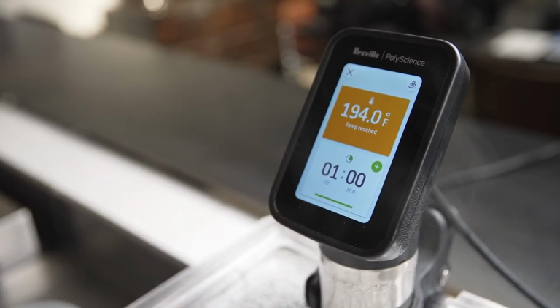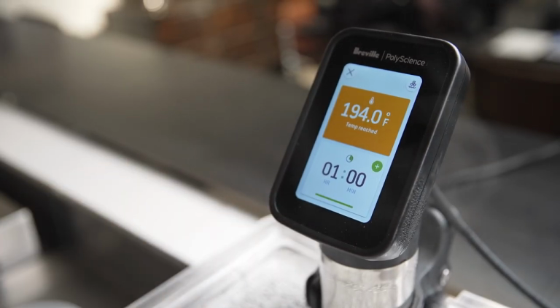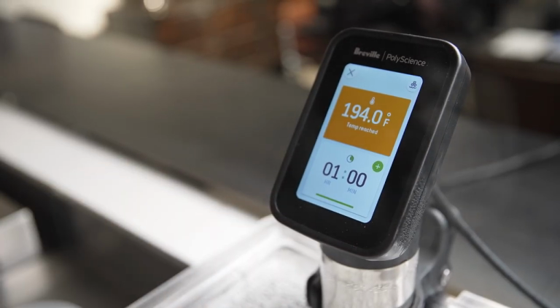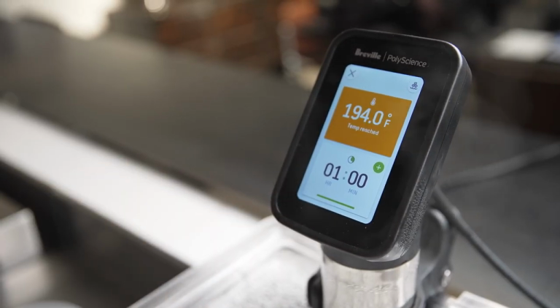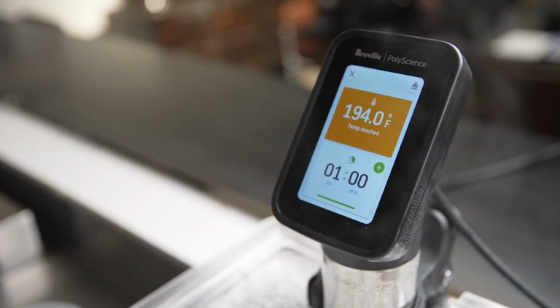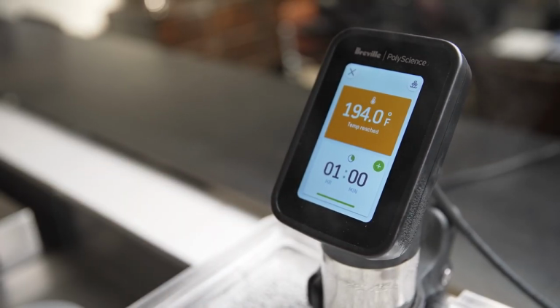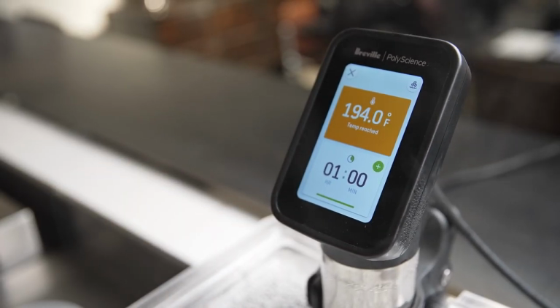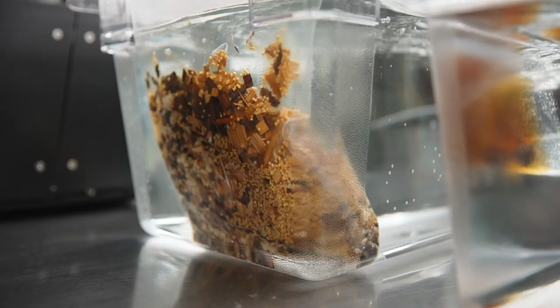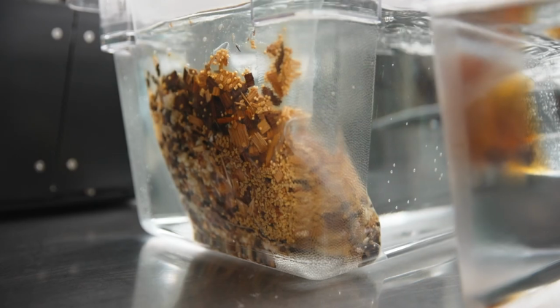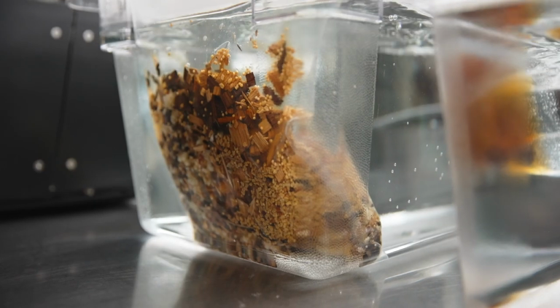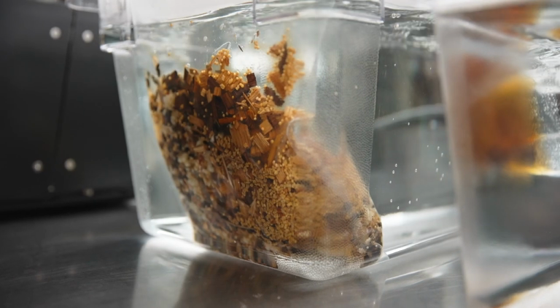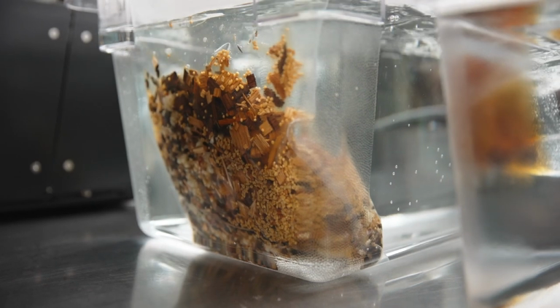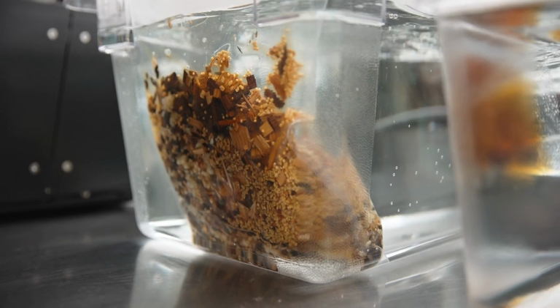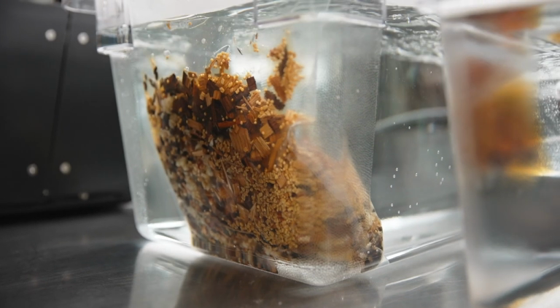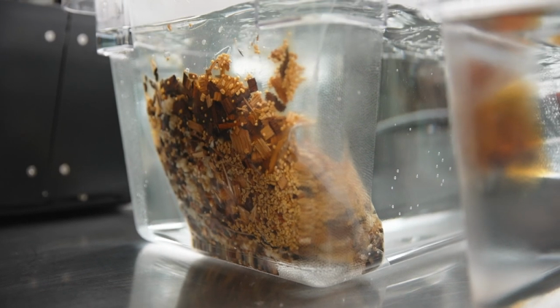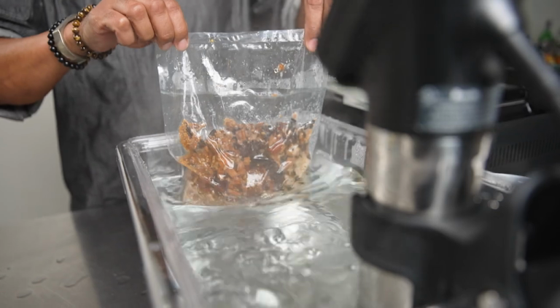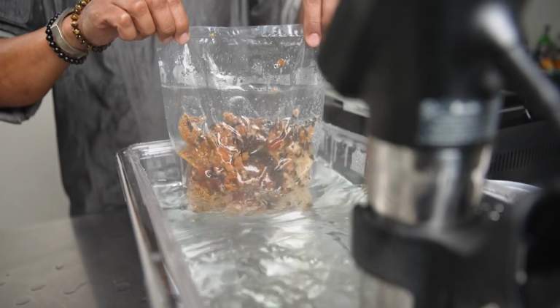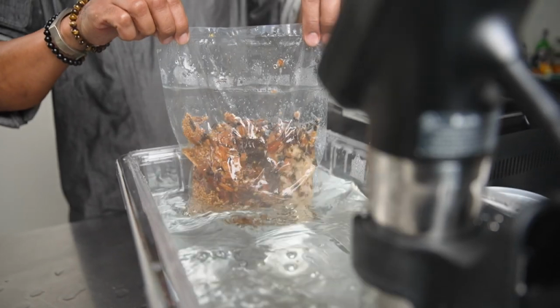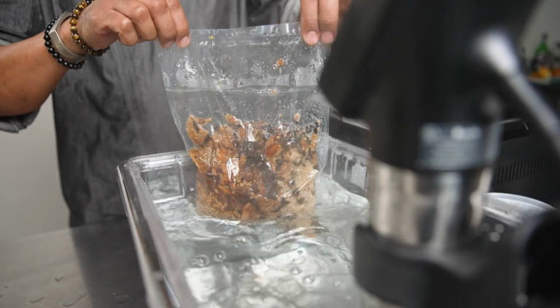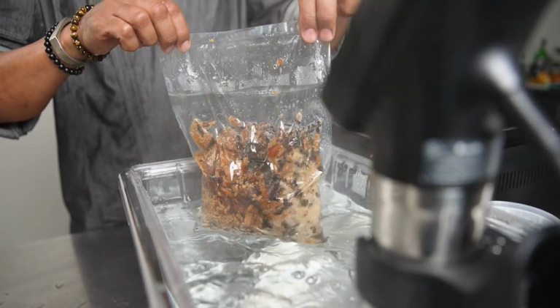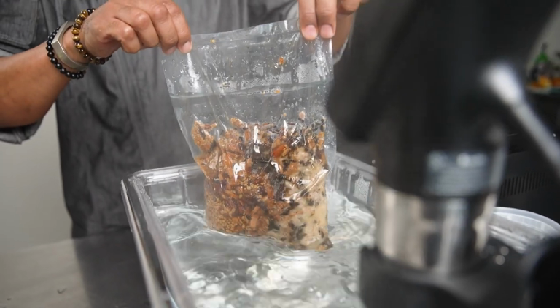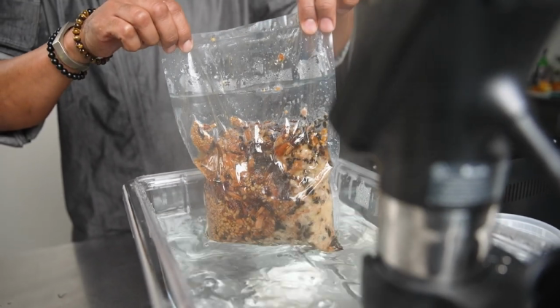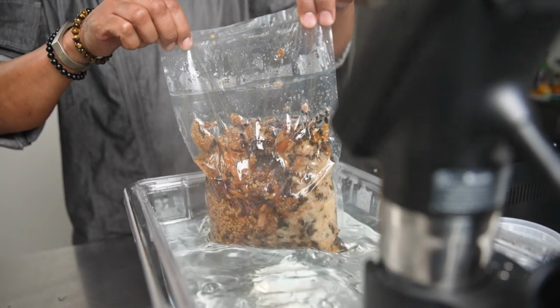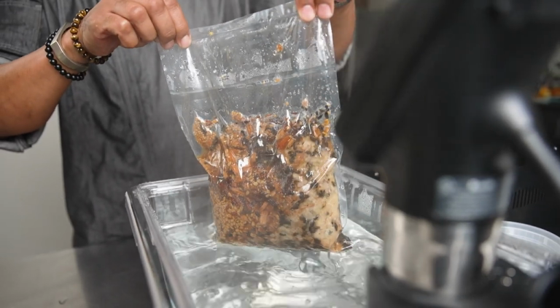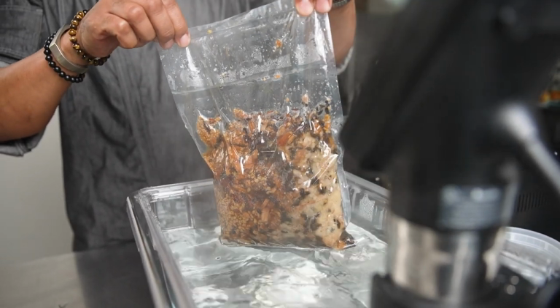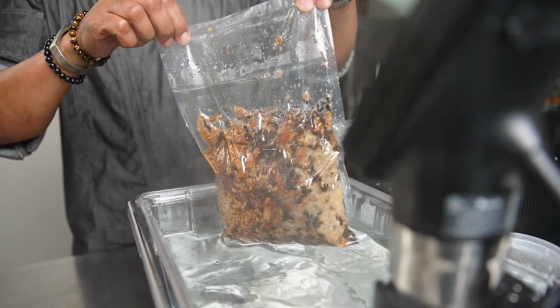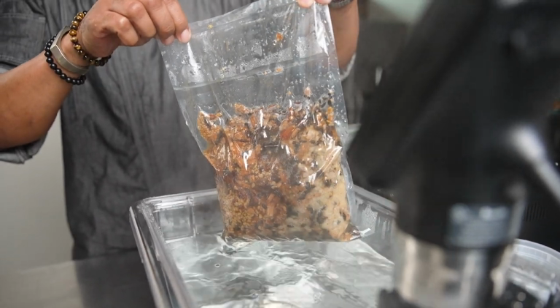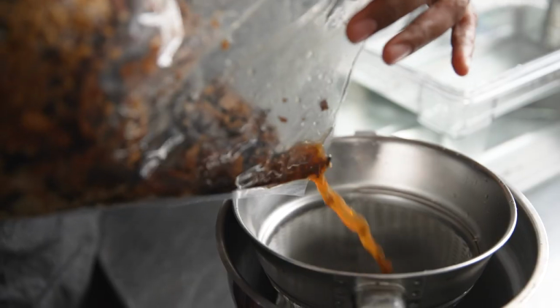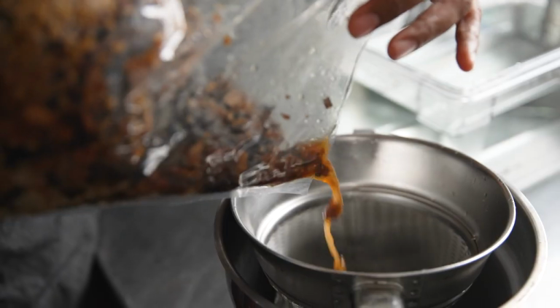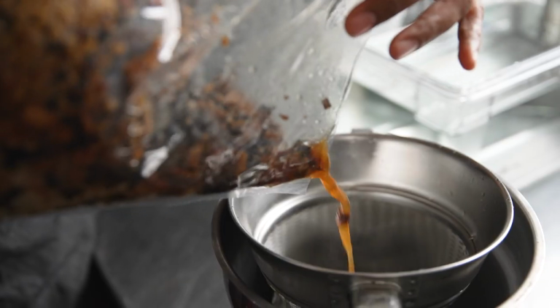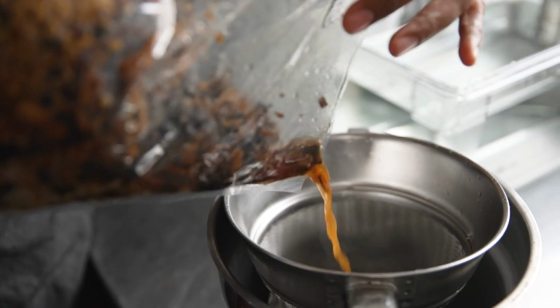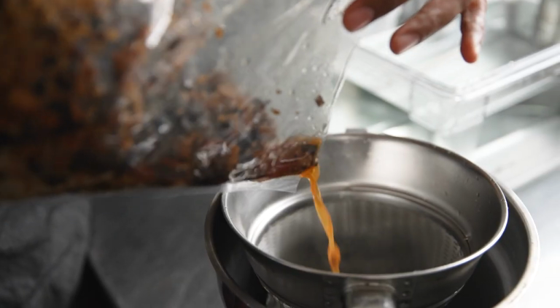For this I used the preset function on the HydroPro and set my temperature at 194 degrees Fahrenheit and cooked it for one hour.